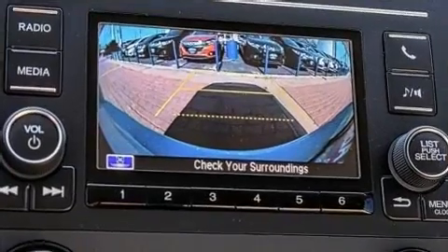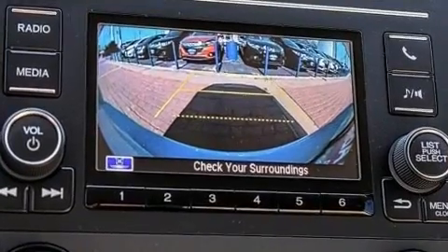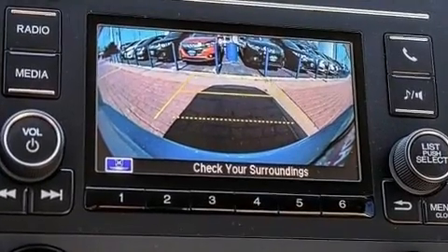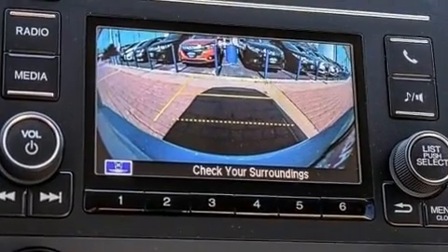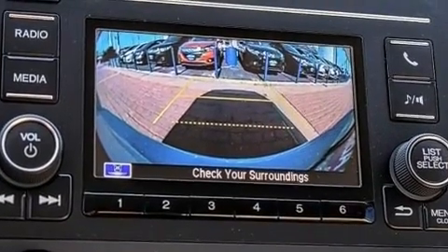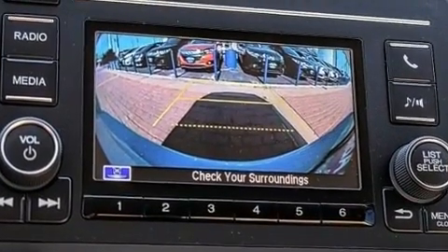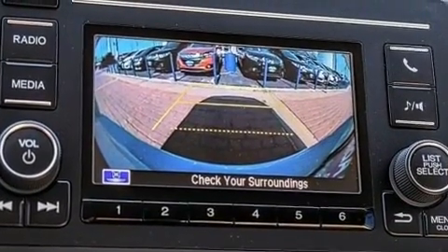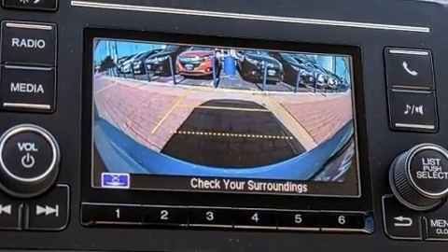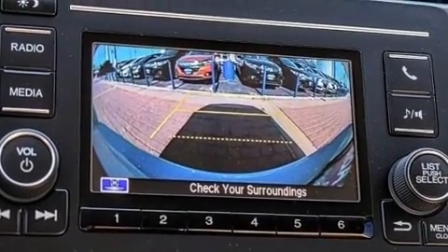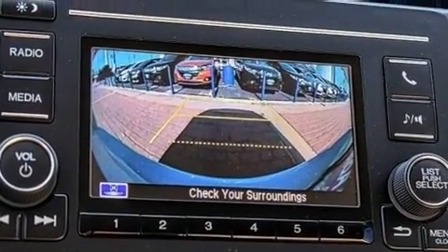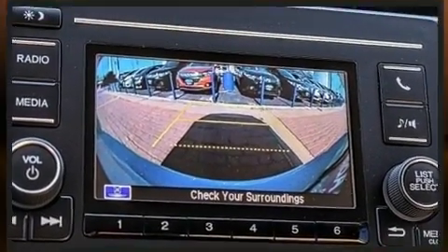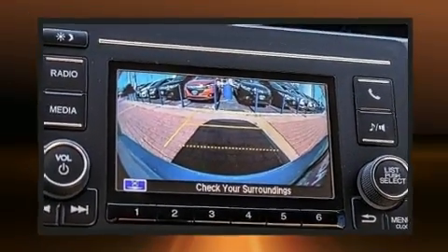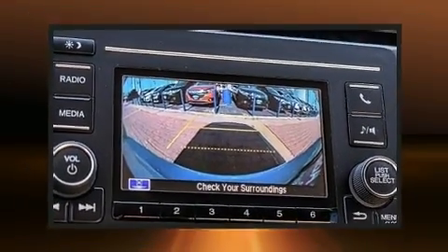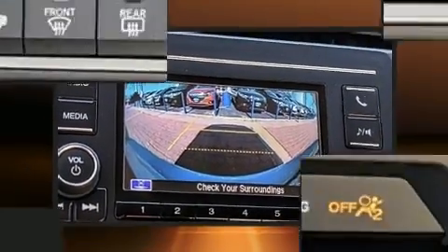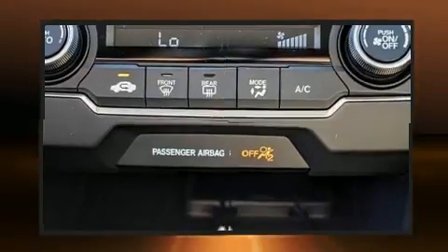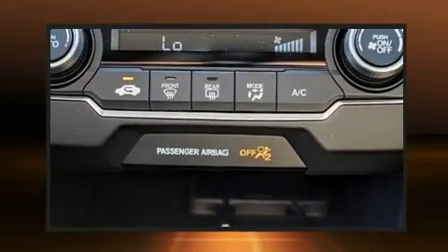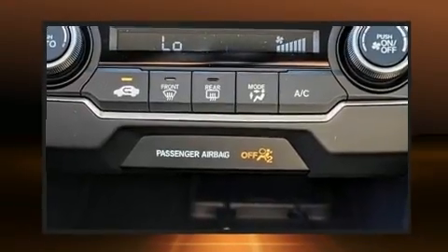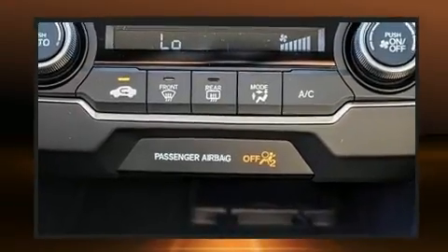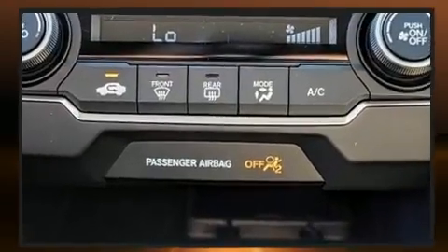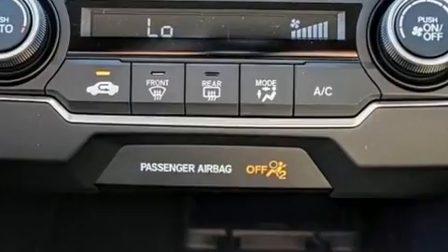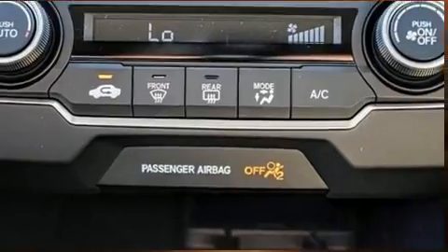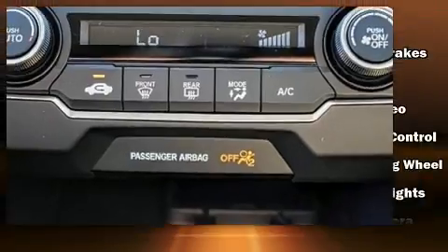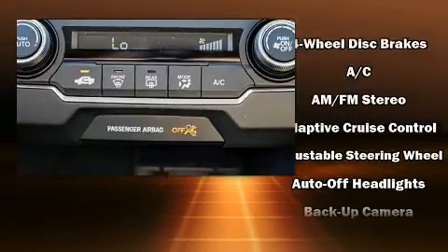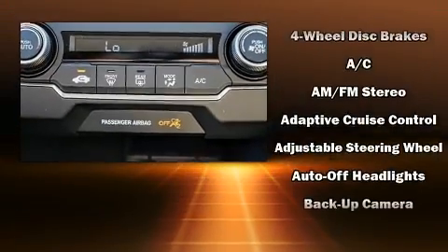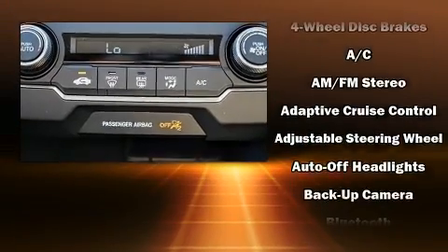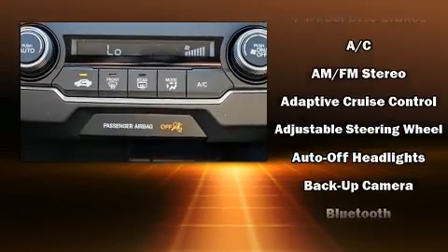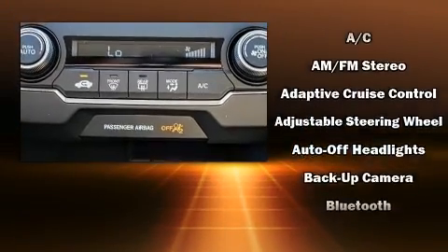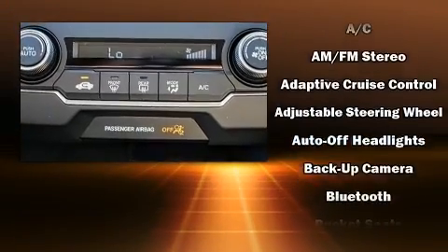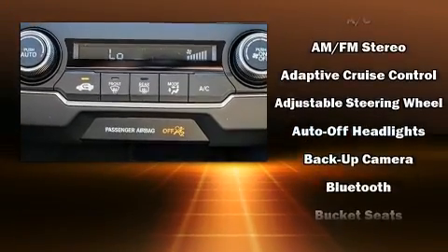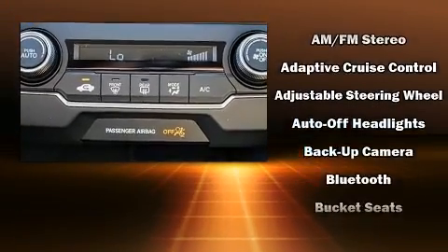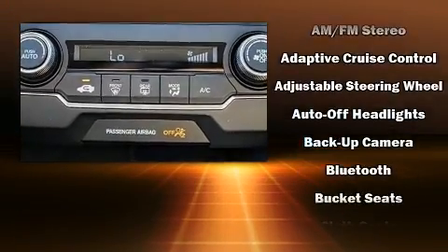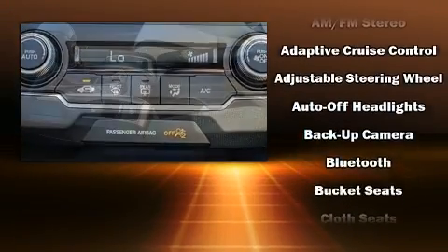Audio features include an AM-FM radio, steering wheel-mounted audio controls, and four well-positioned speakers.